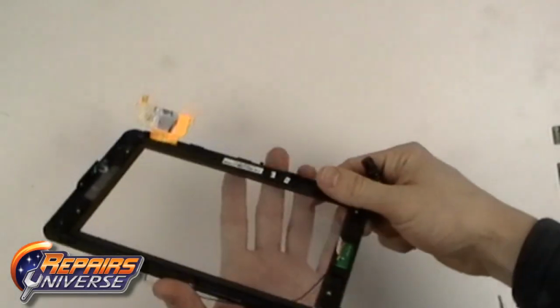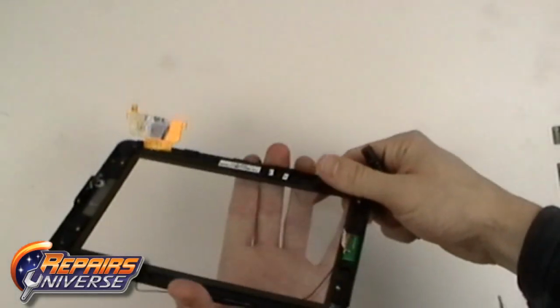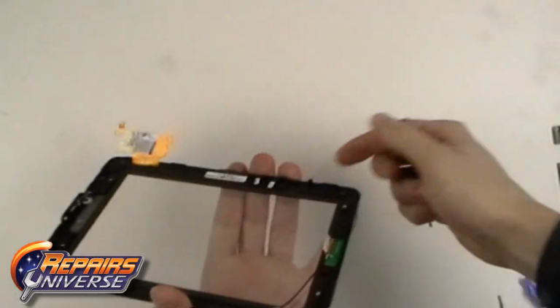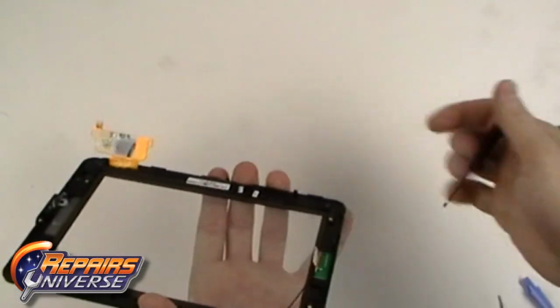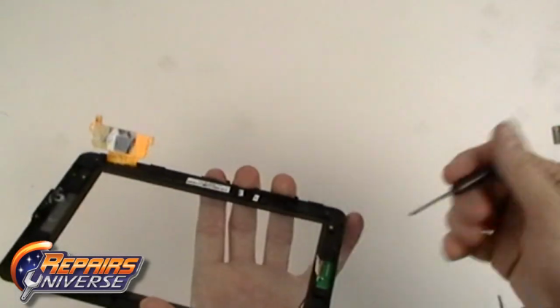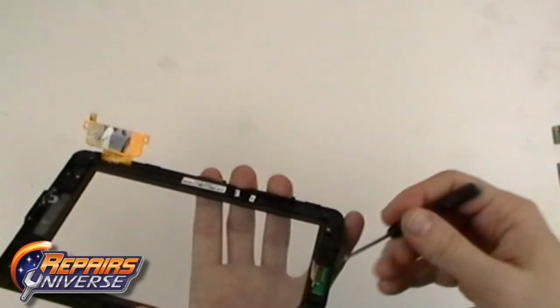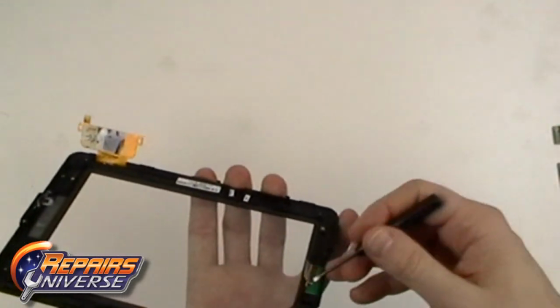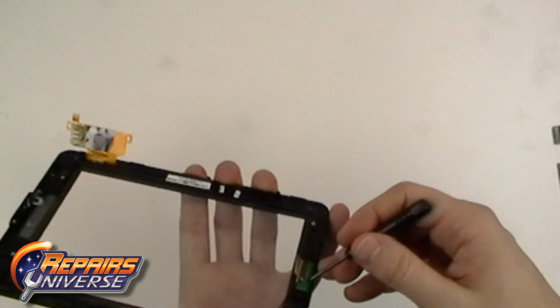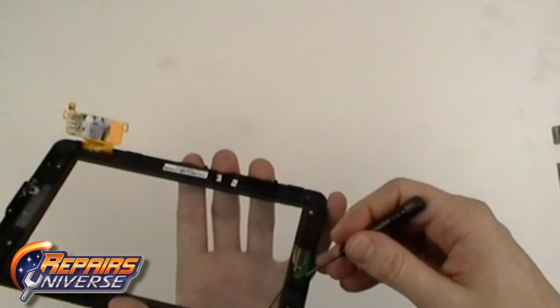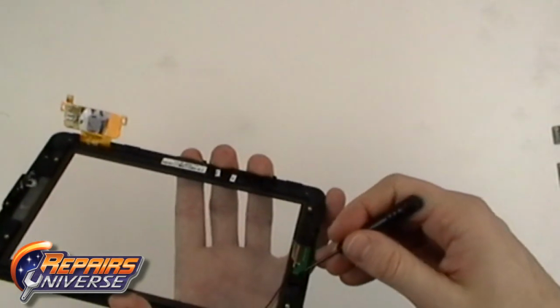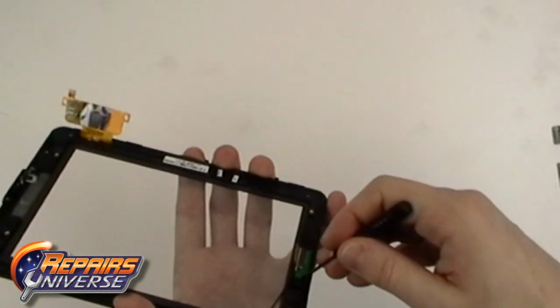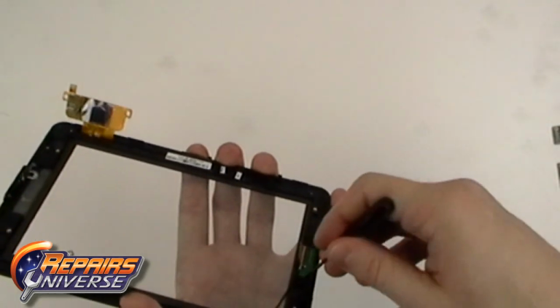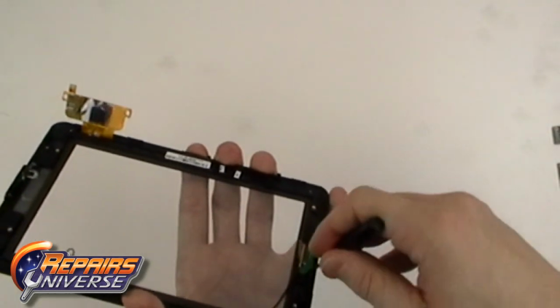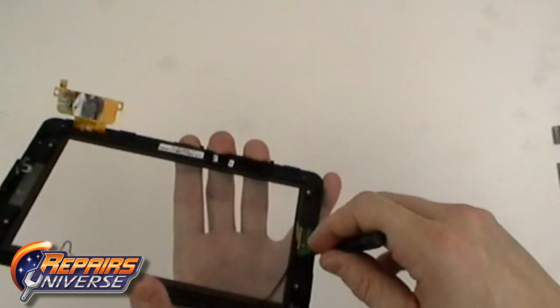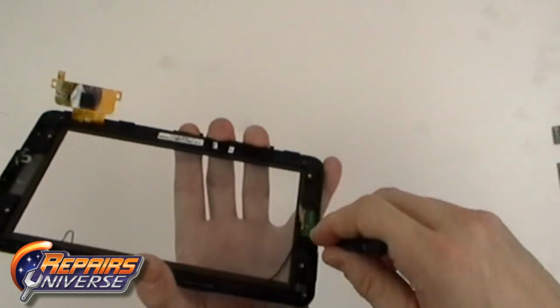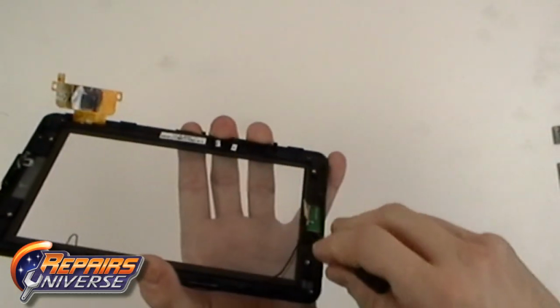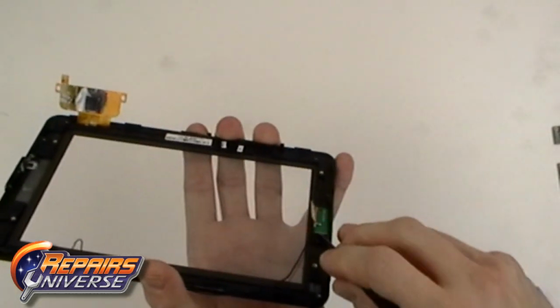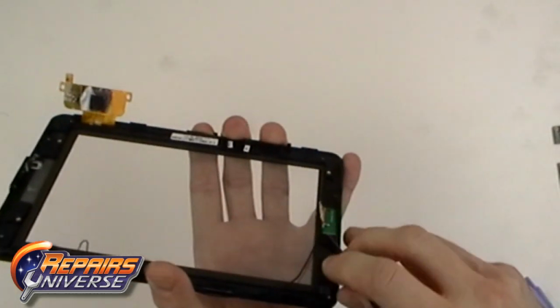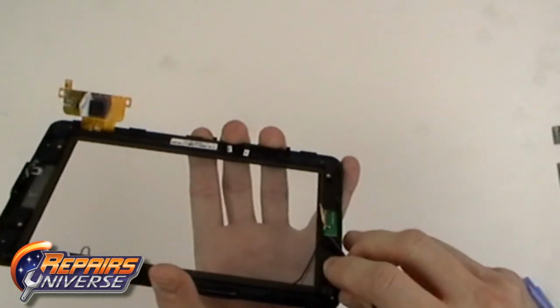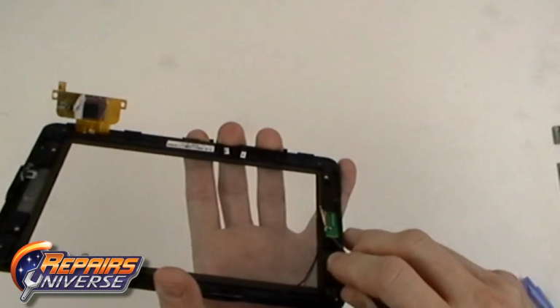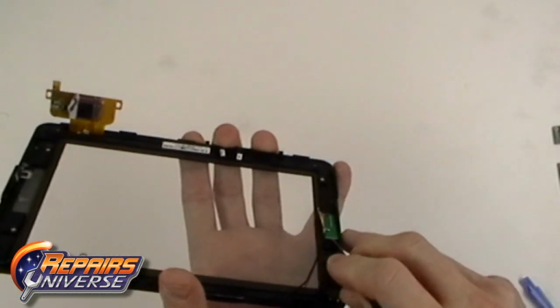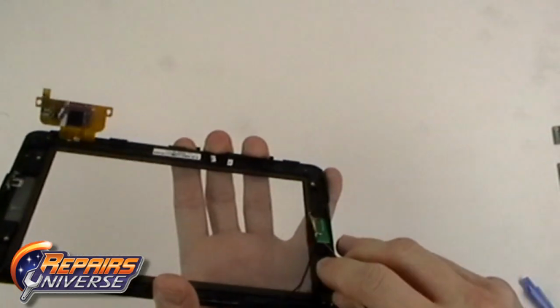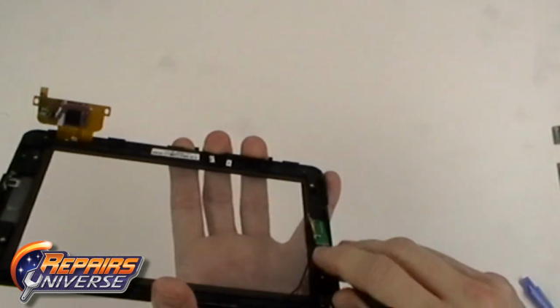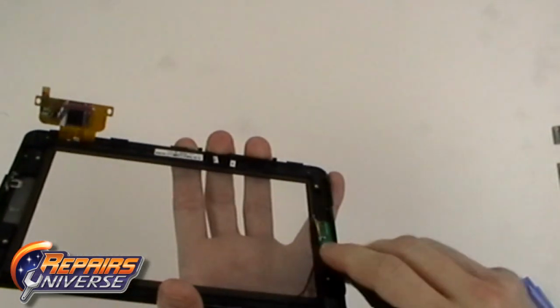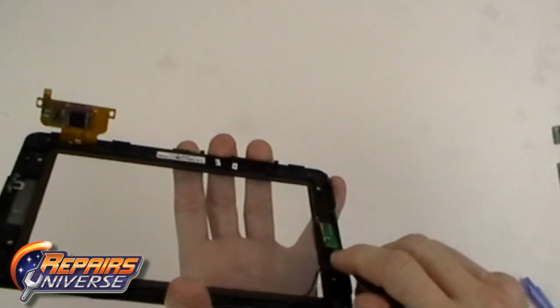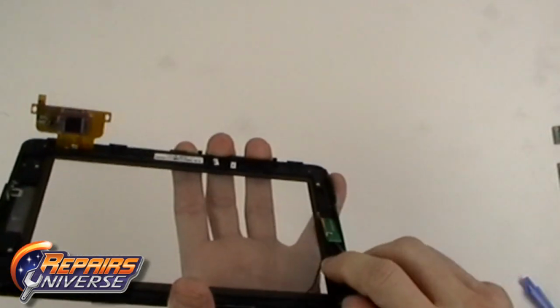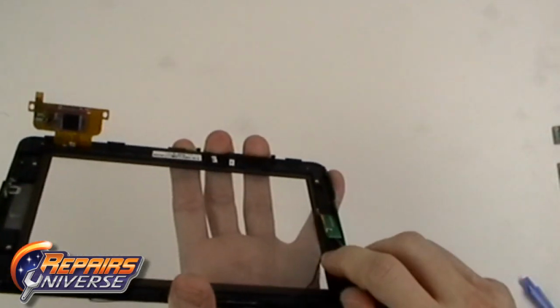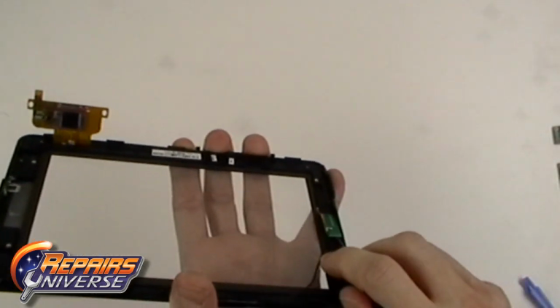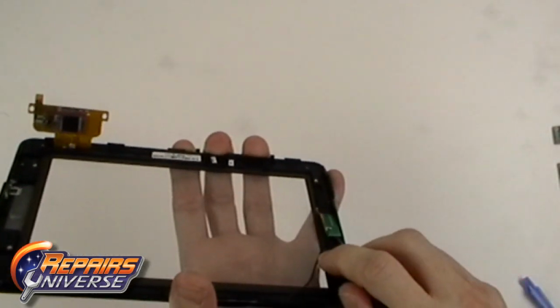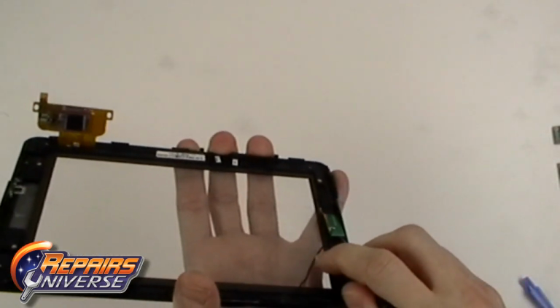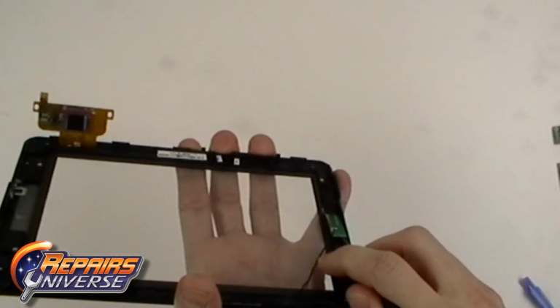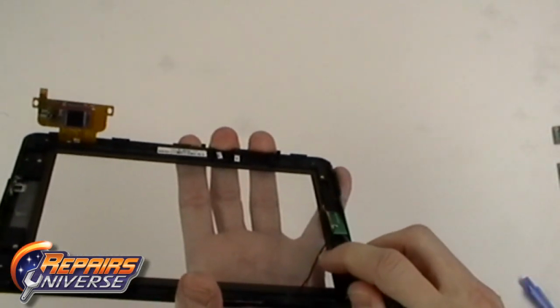Now gently pry under the WiFi flex cable, as it is held in place with a small bit of adhesive.